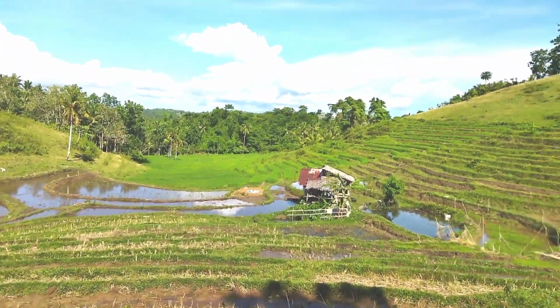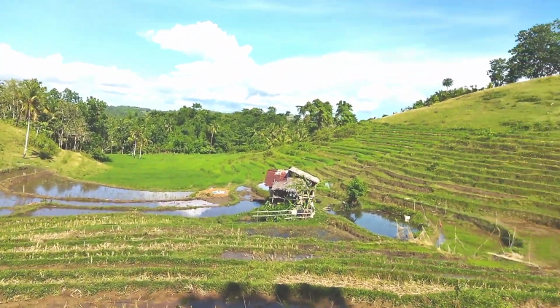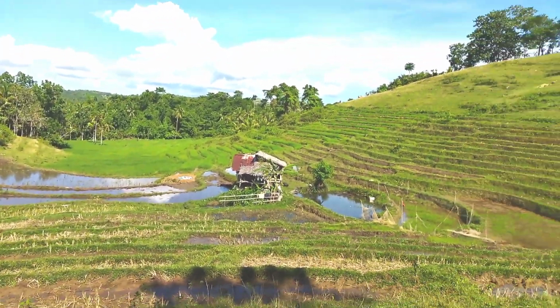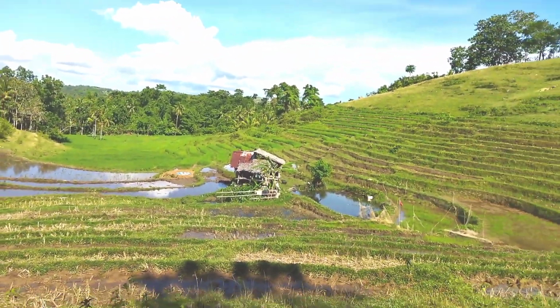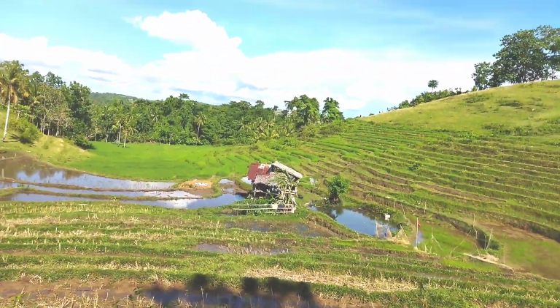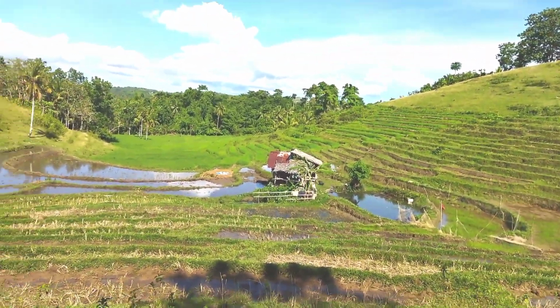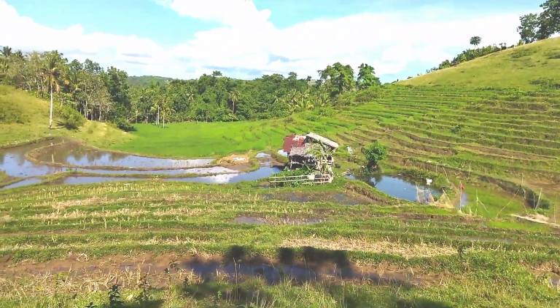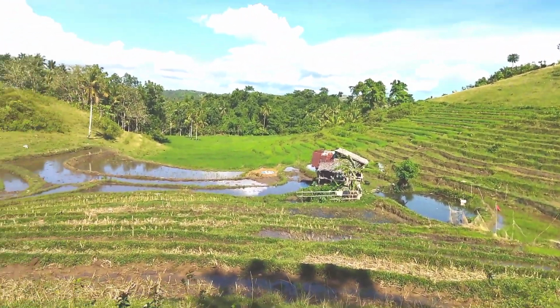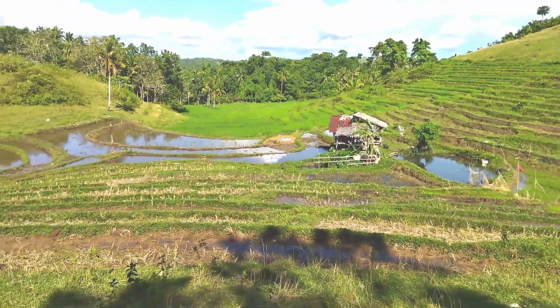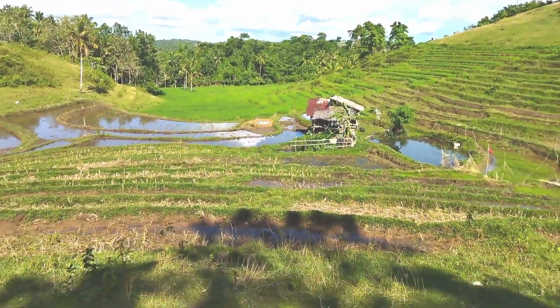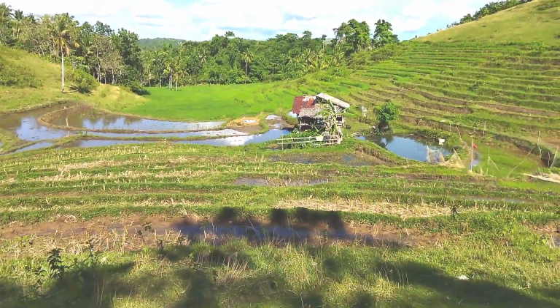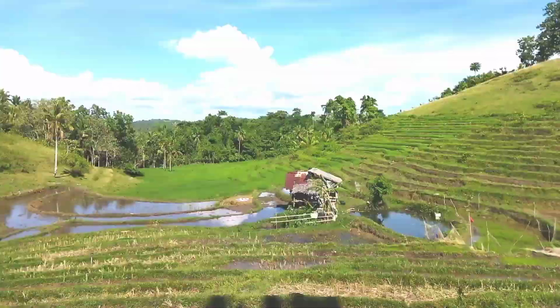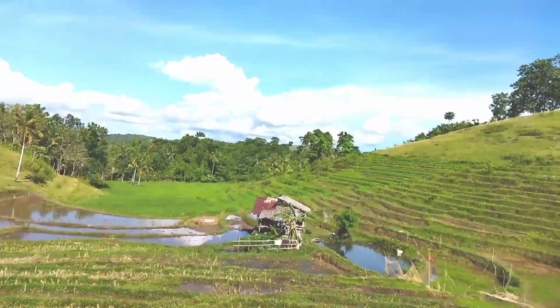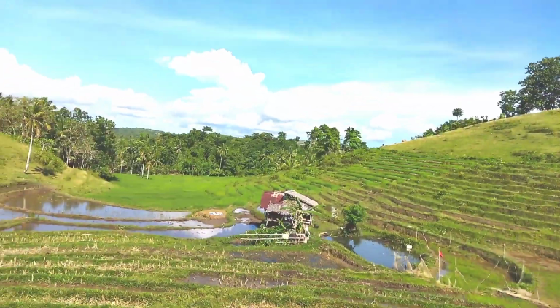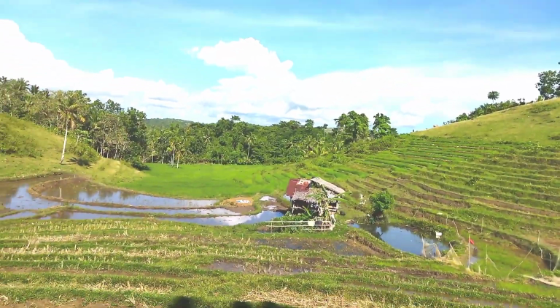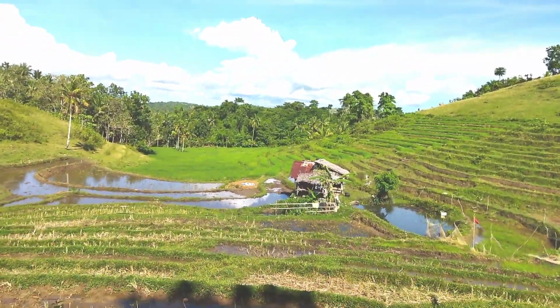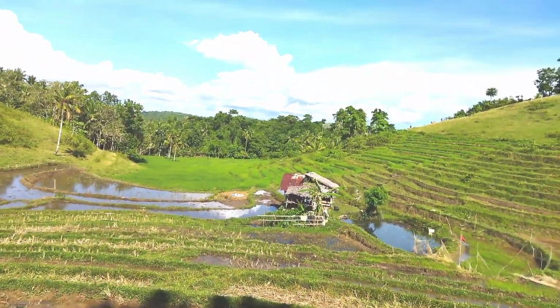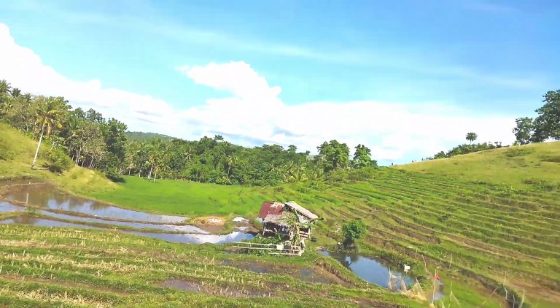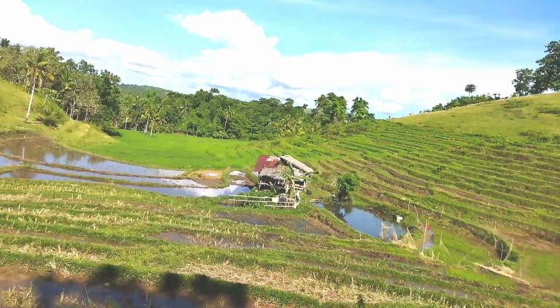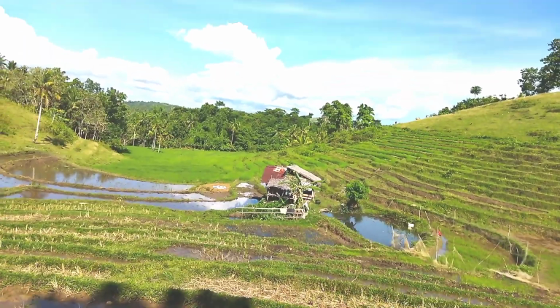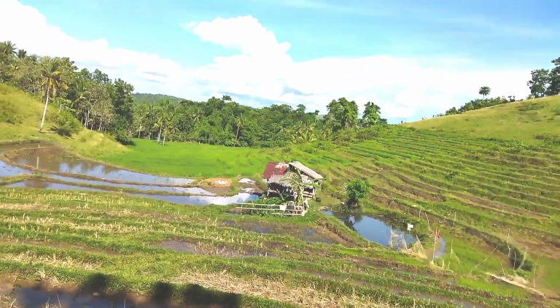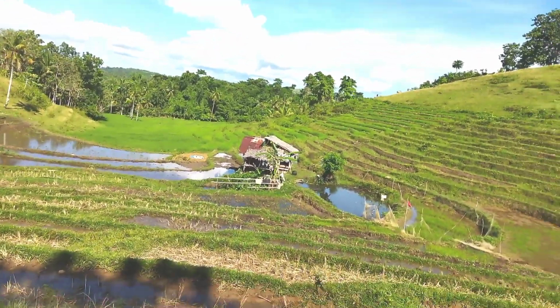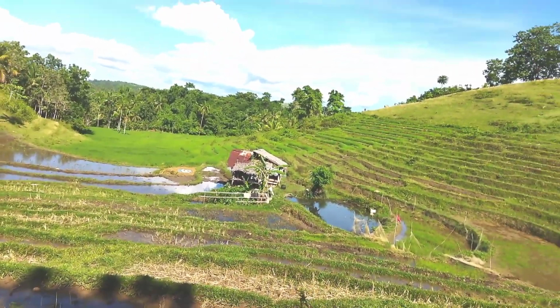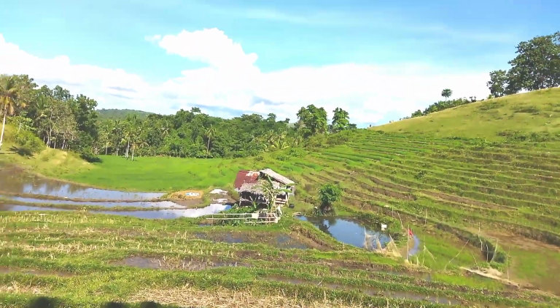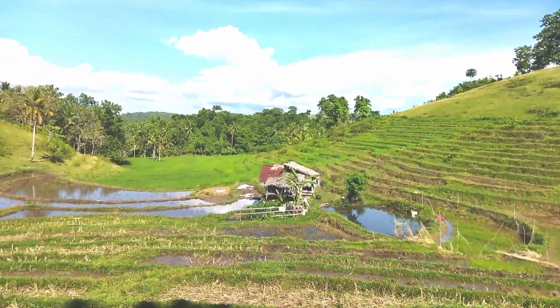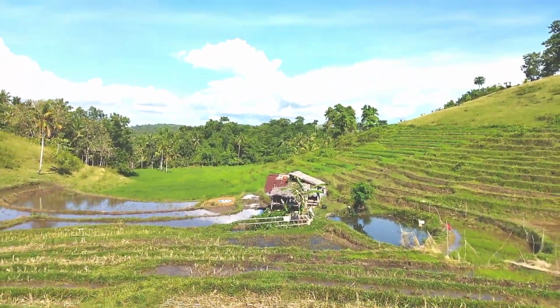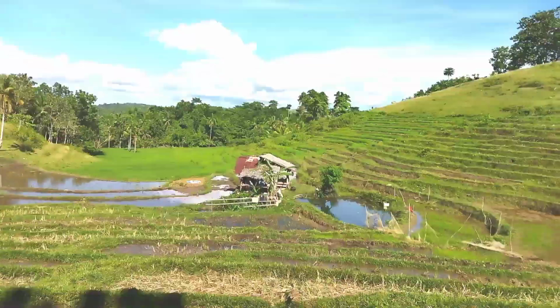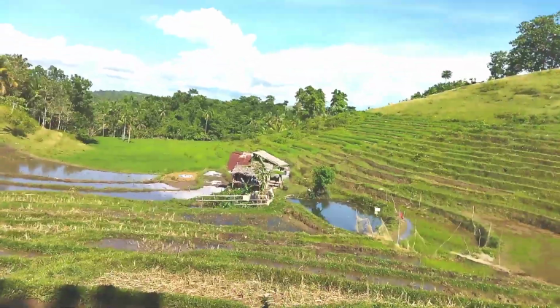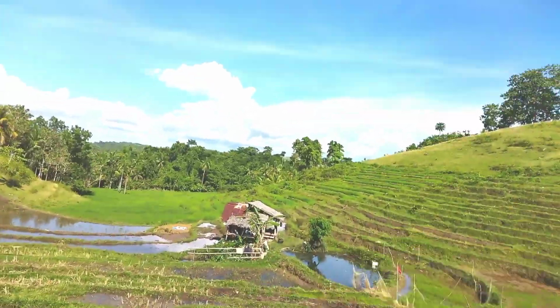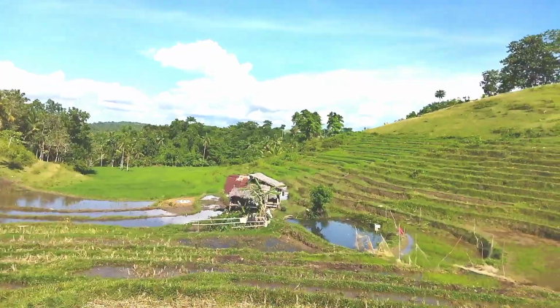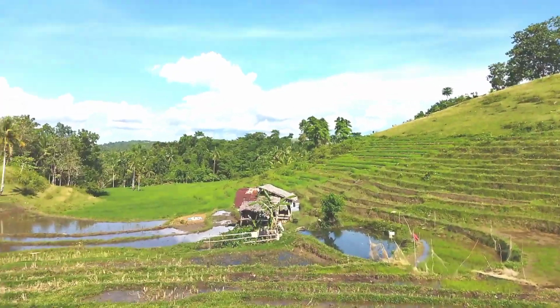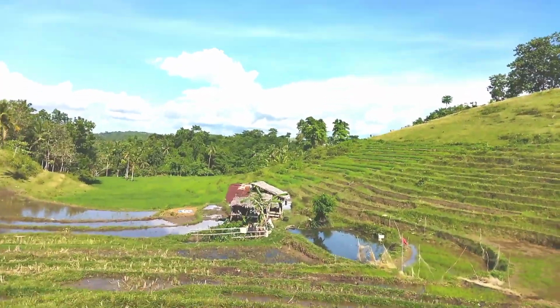There is a small piece of land in between the rice fields.